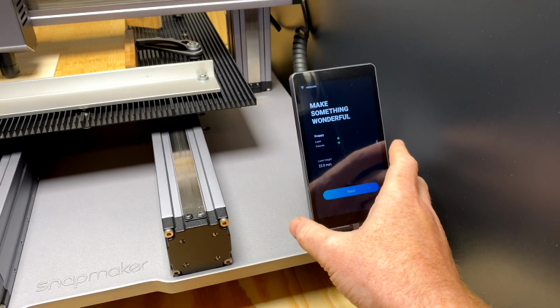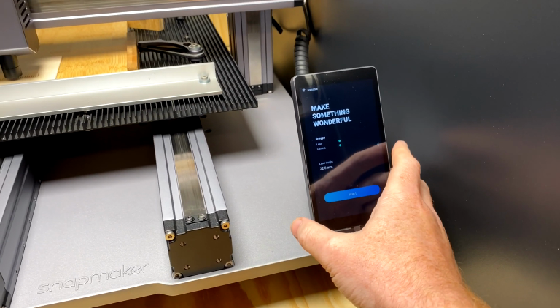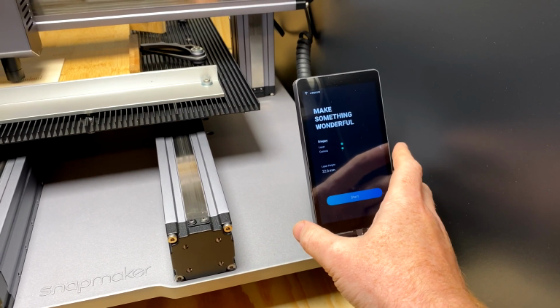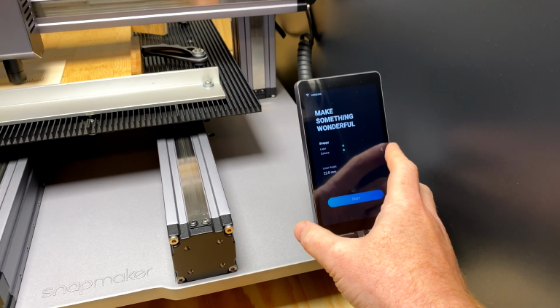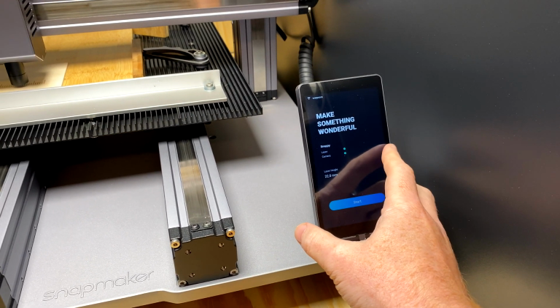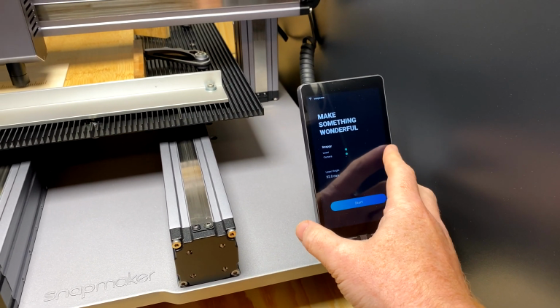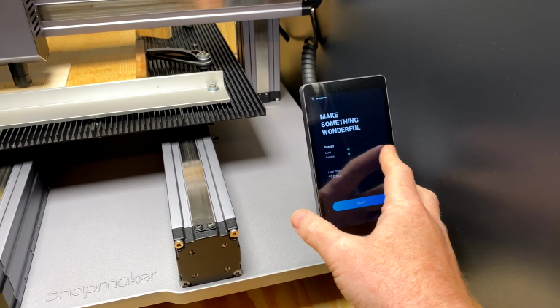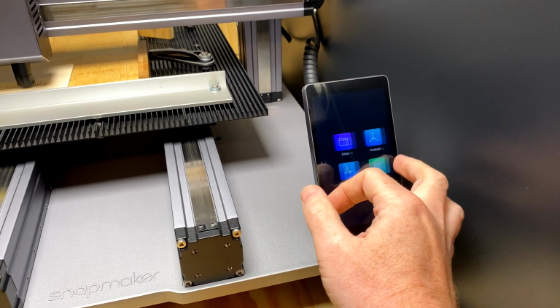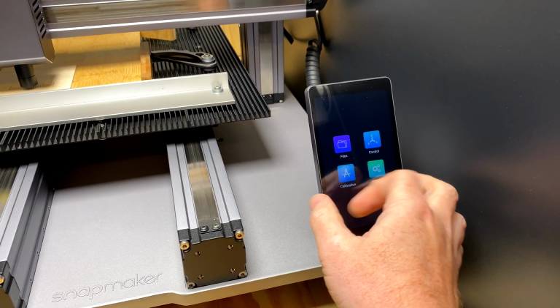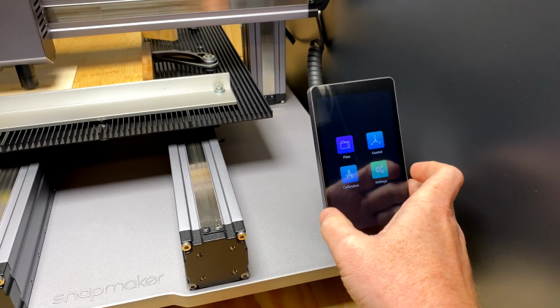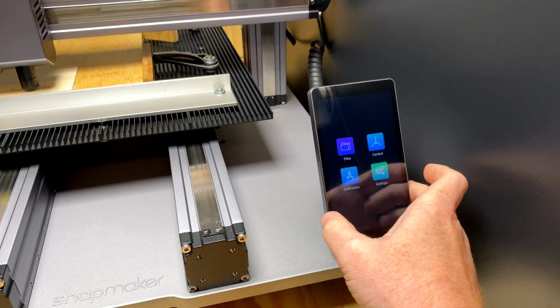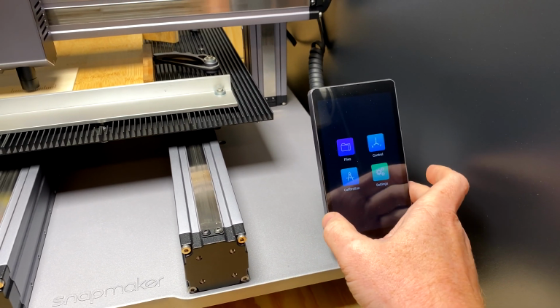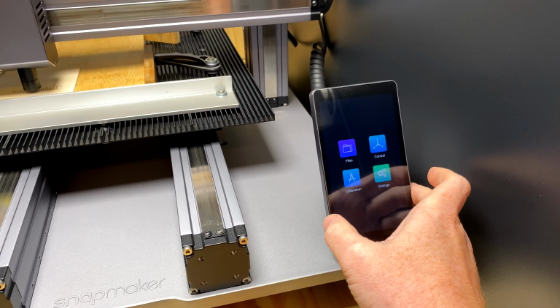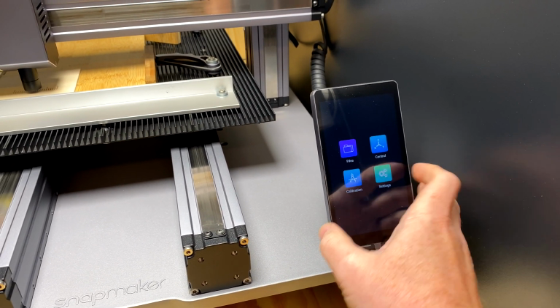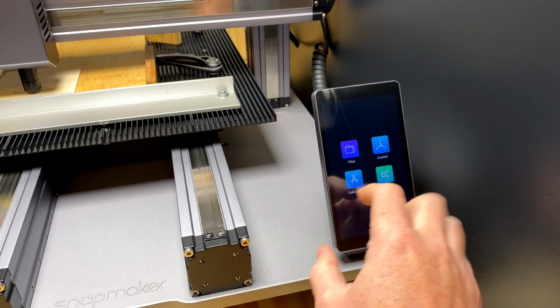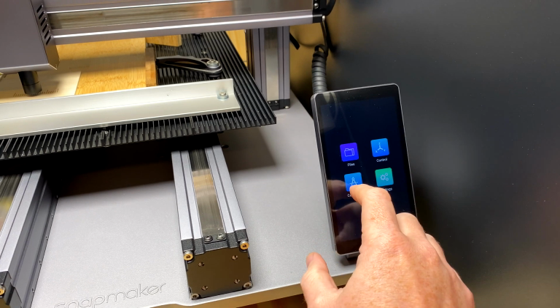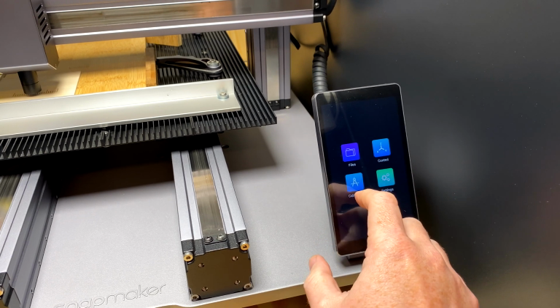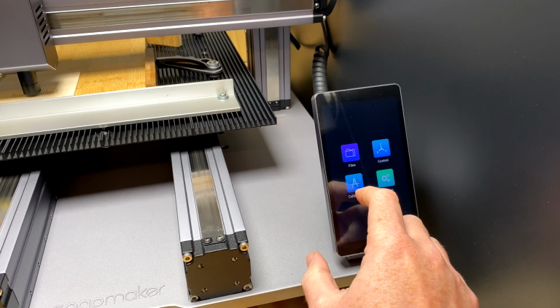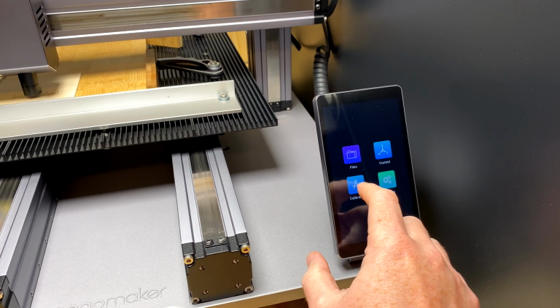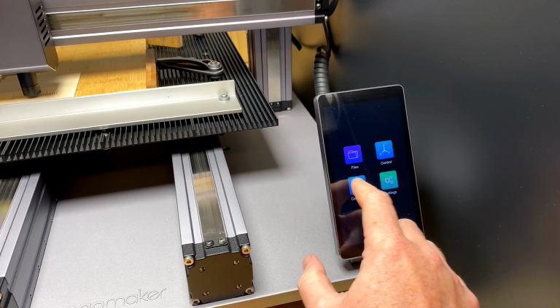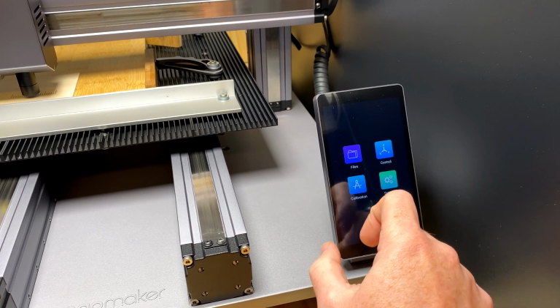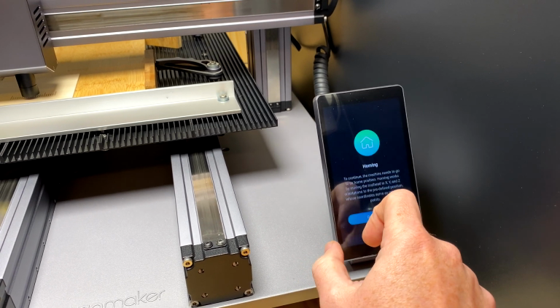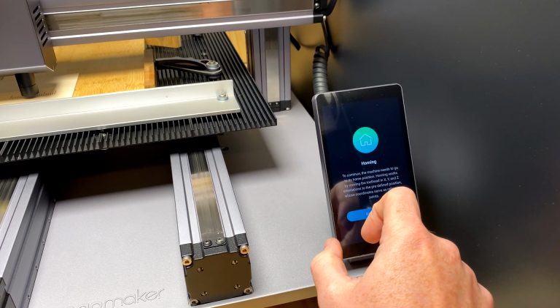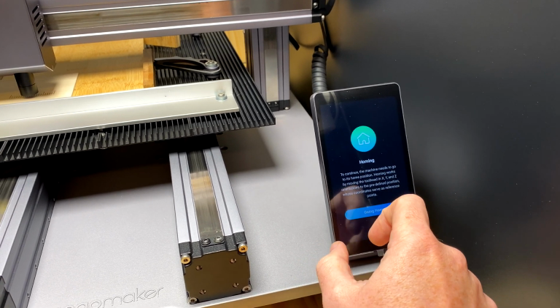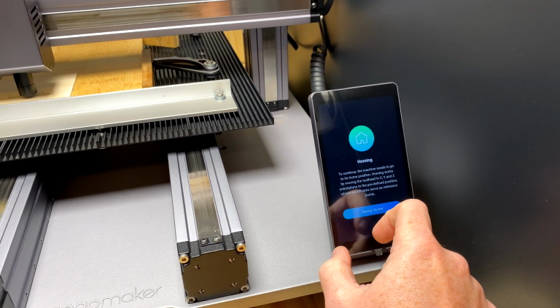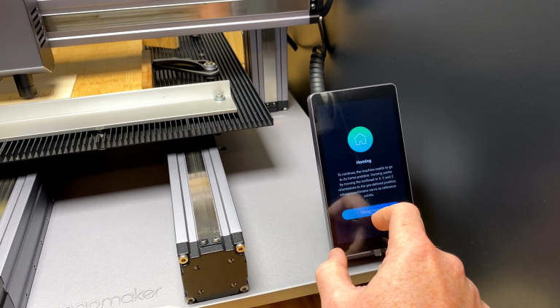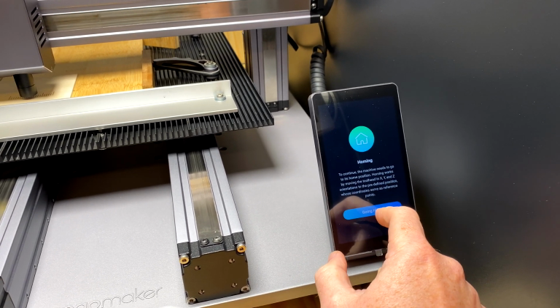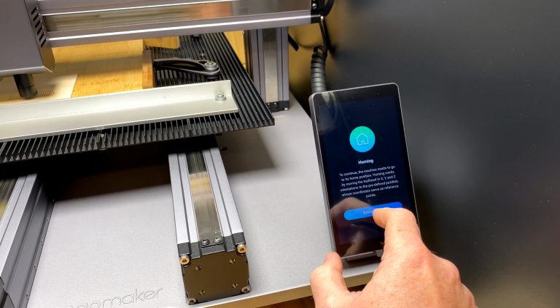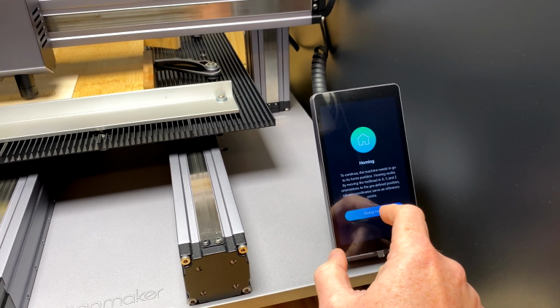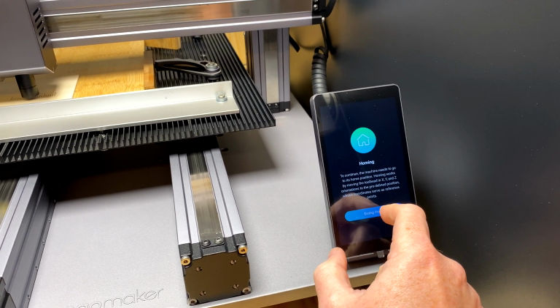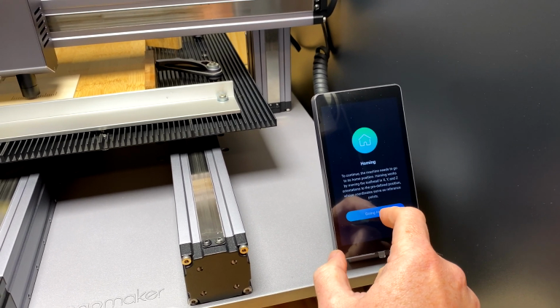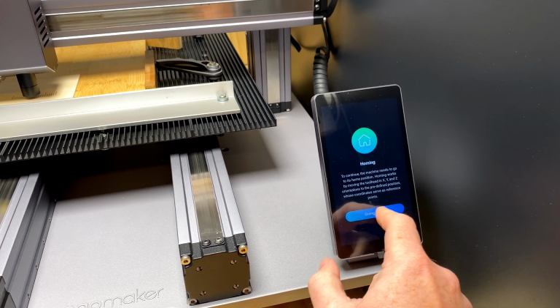You want to start your machine up and go across to calibration. We're going to home the machine first.